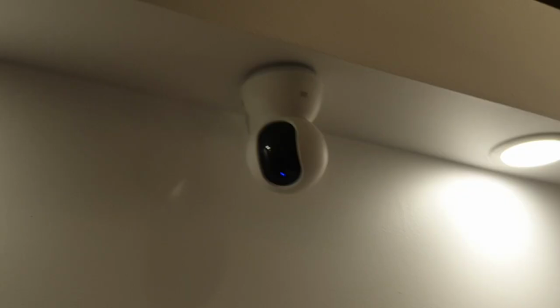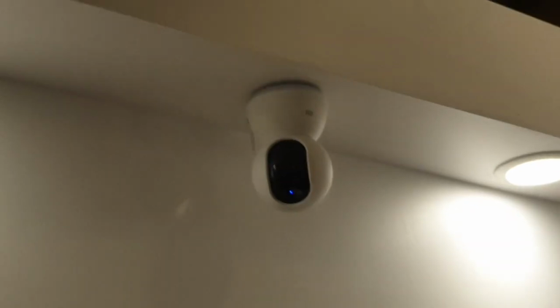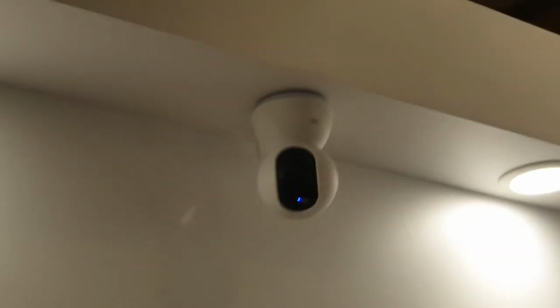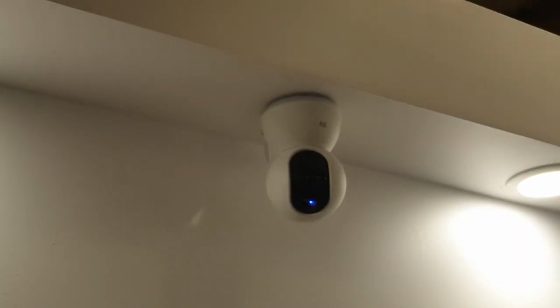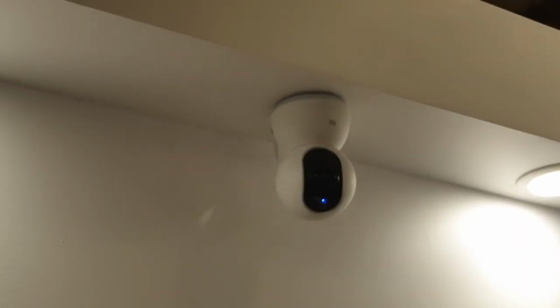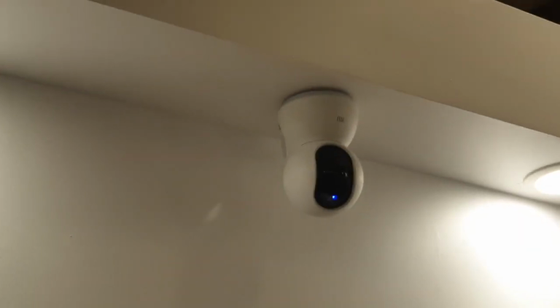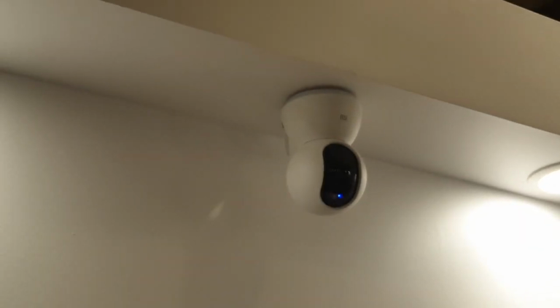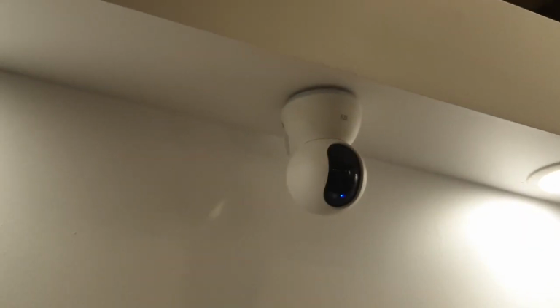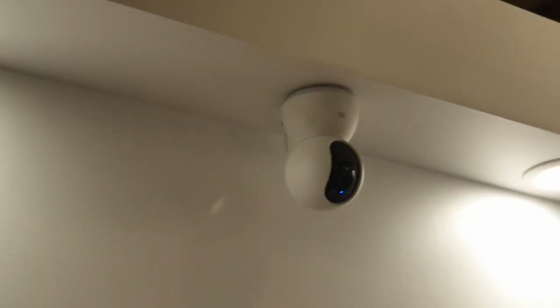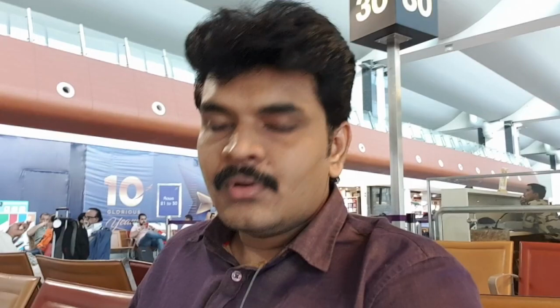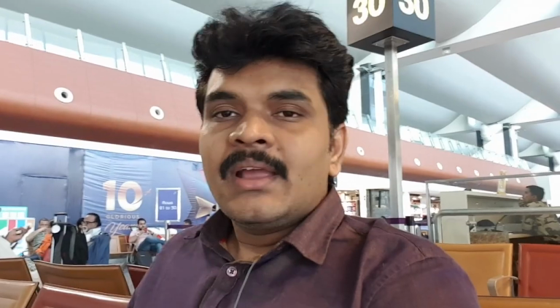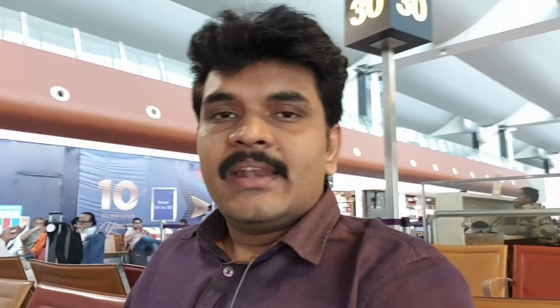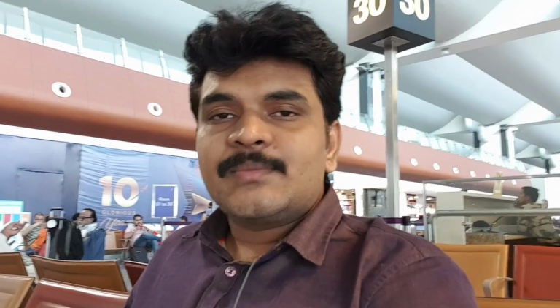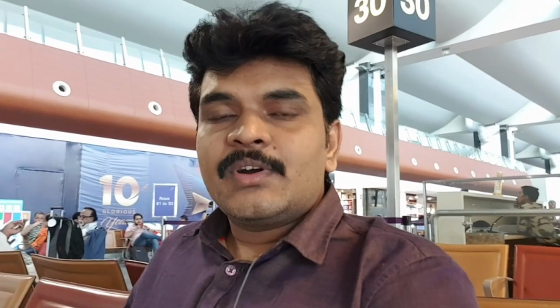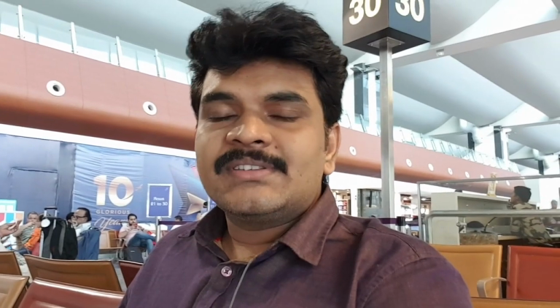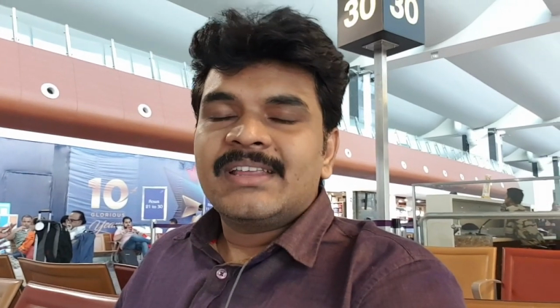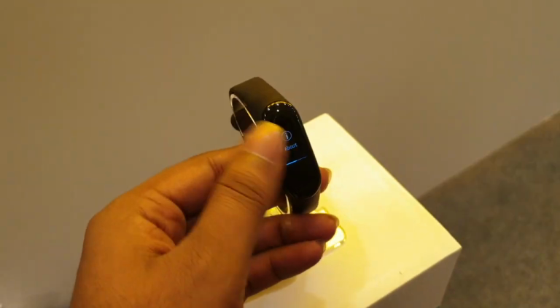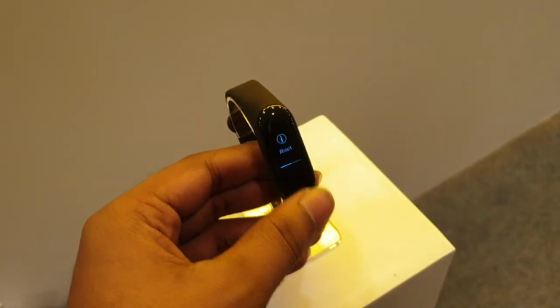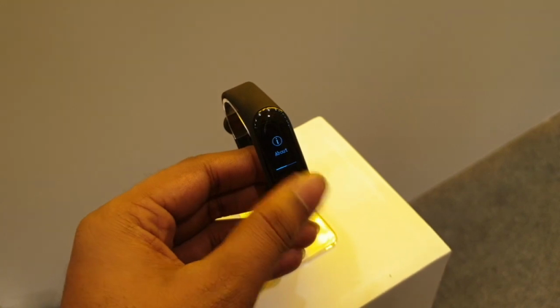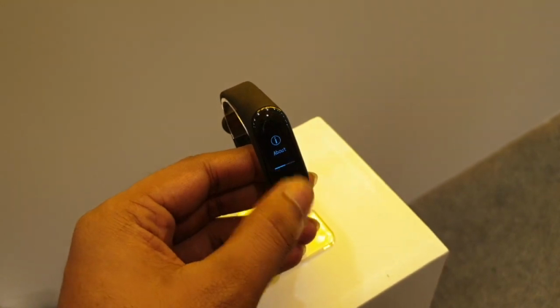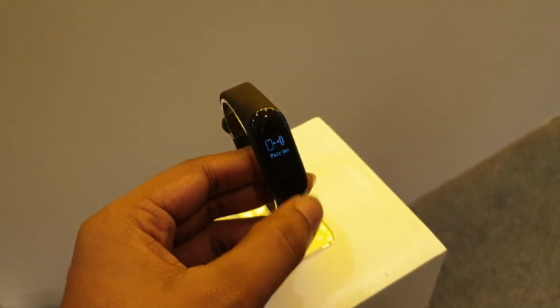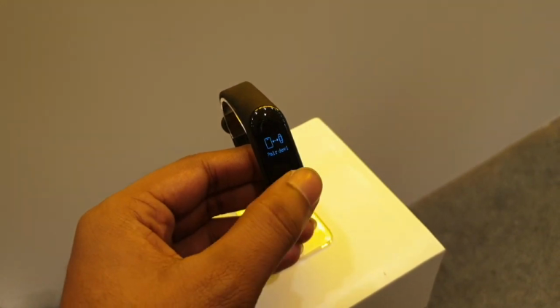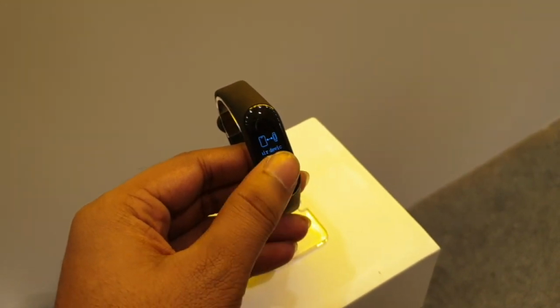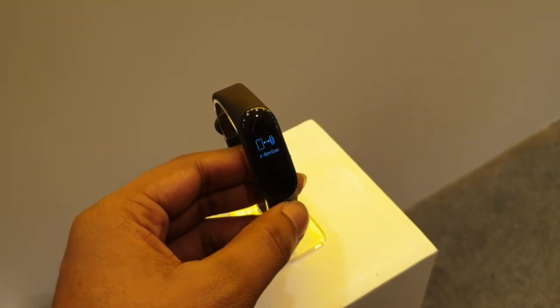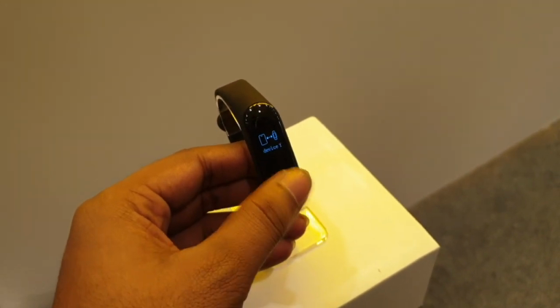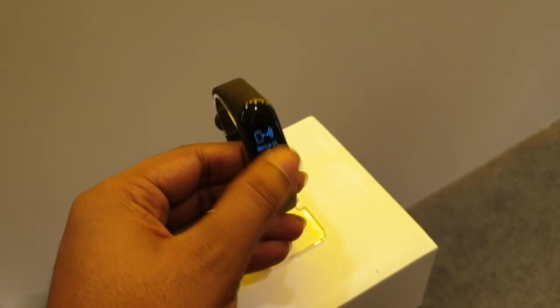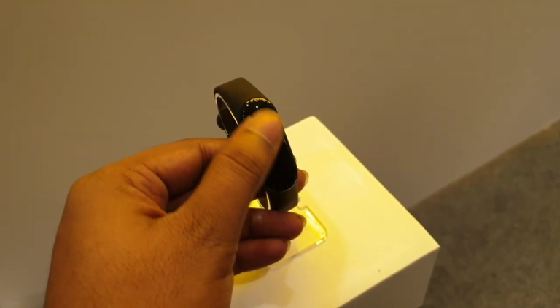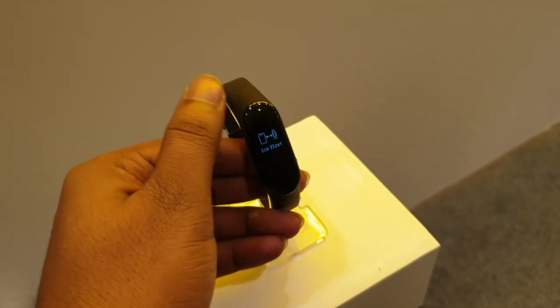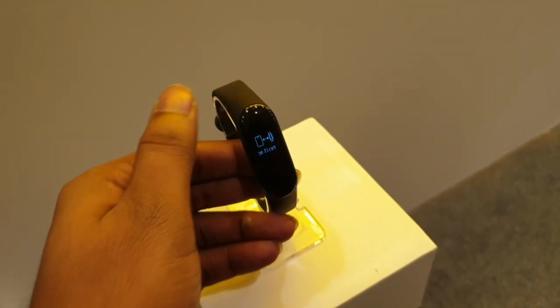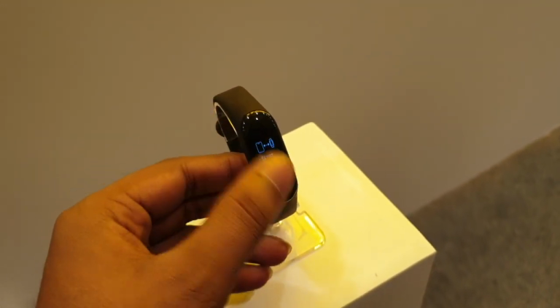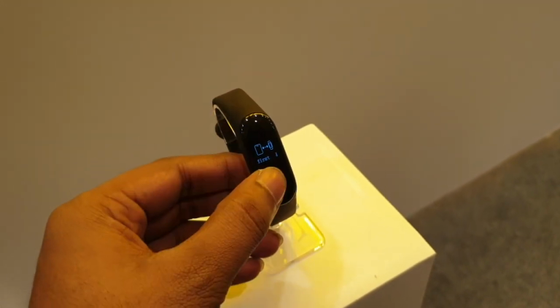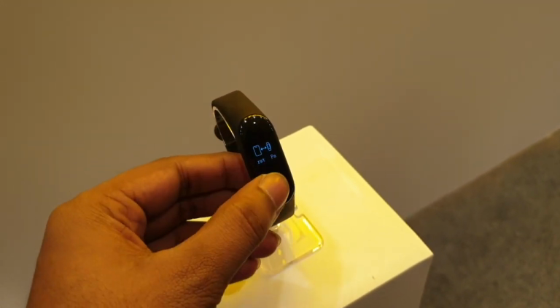Next product is Mi Band 3. We have already reviewed it. If you want a small-size fitness band, this is the best option. It is available on Mi.com.